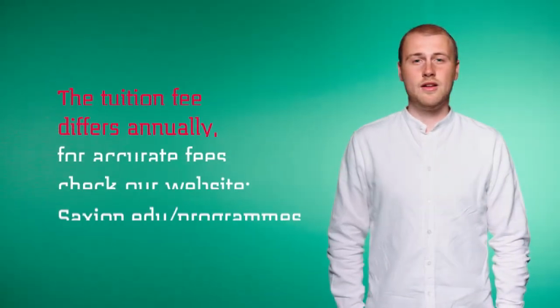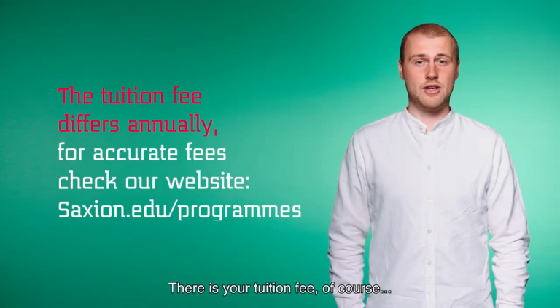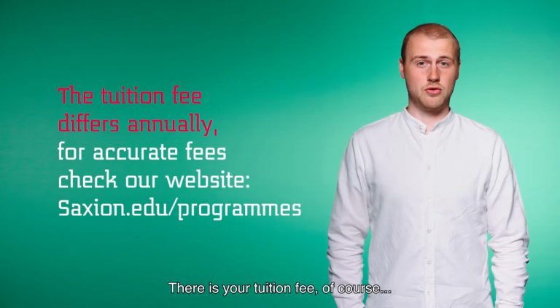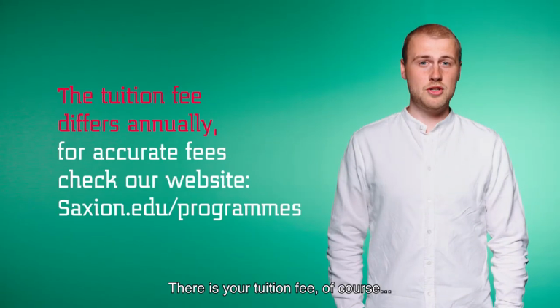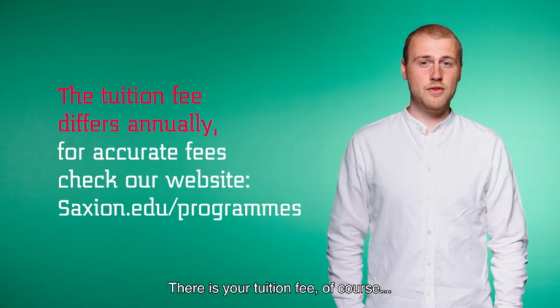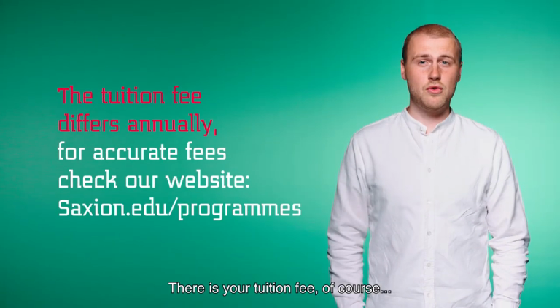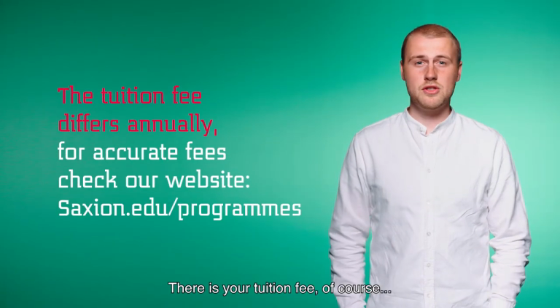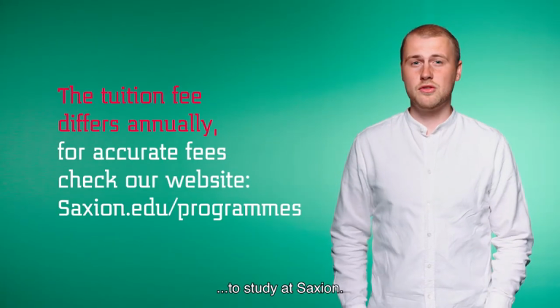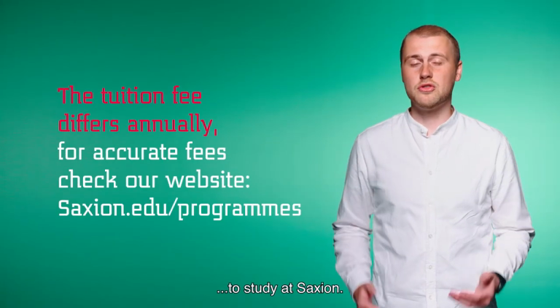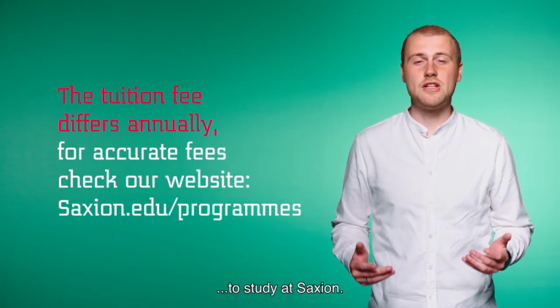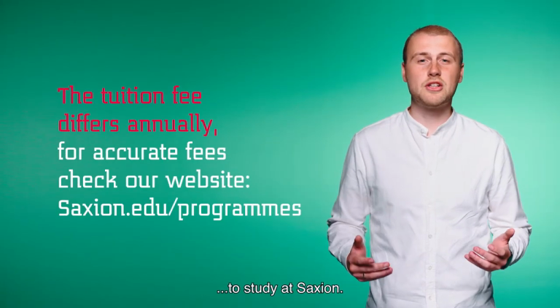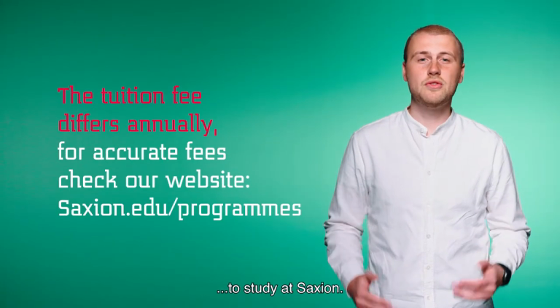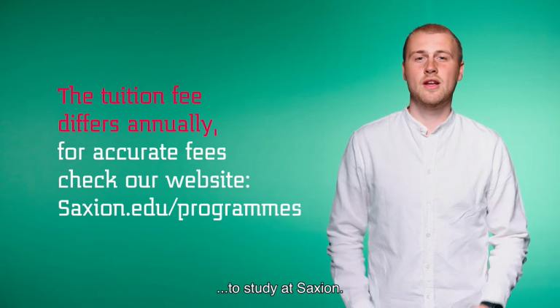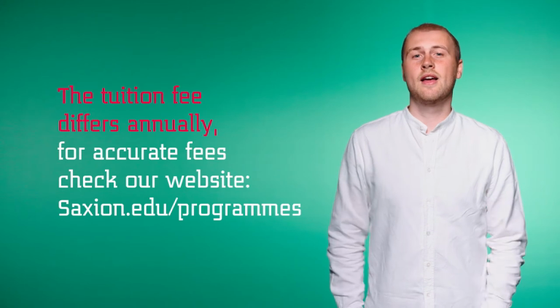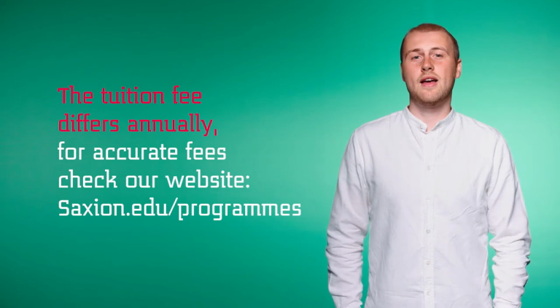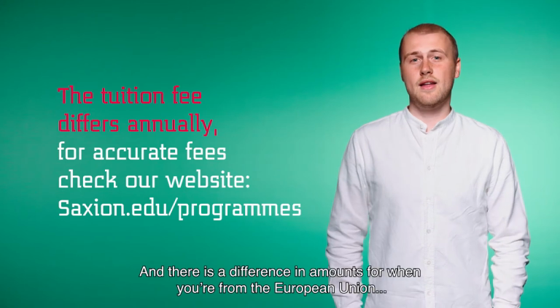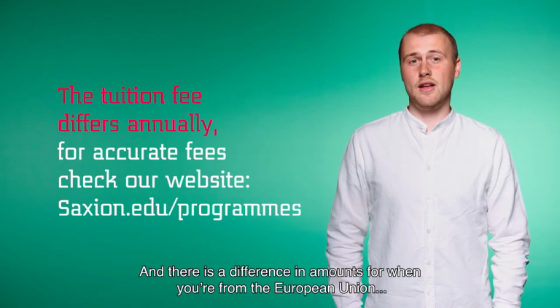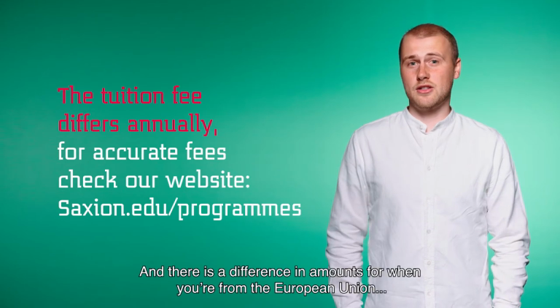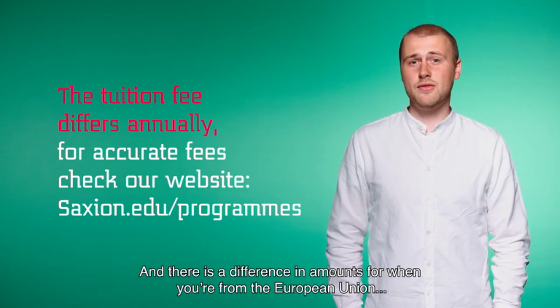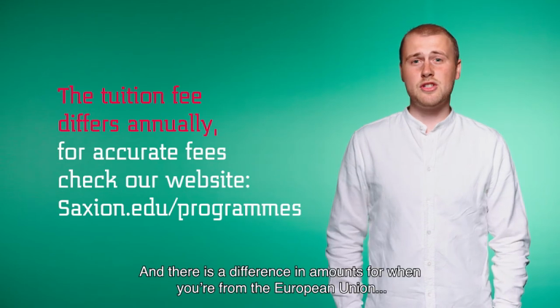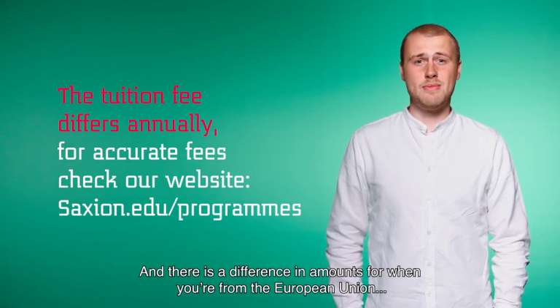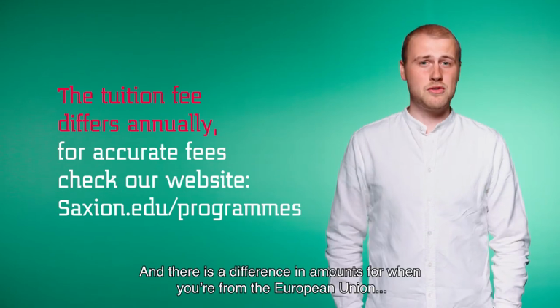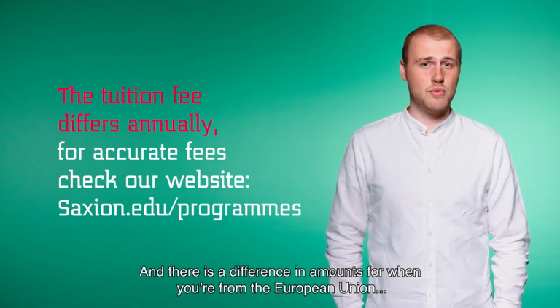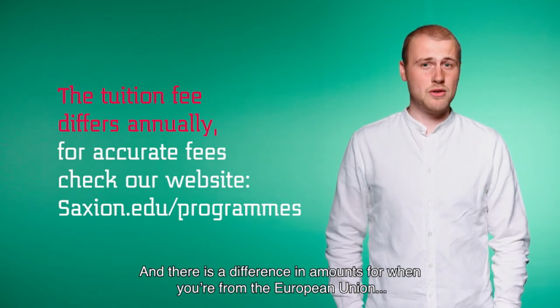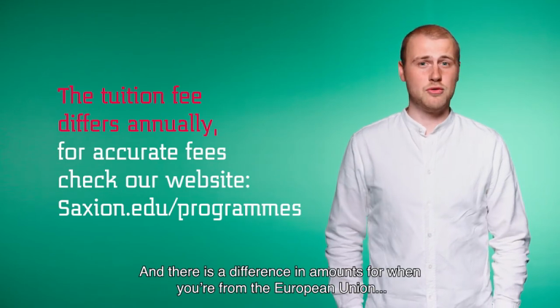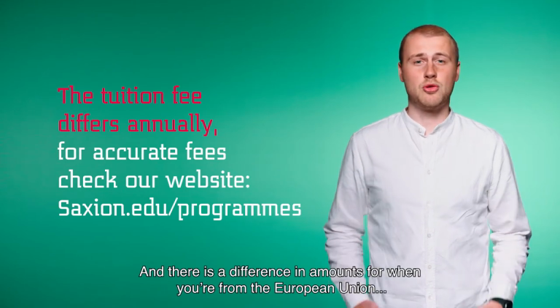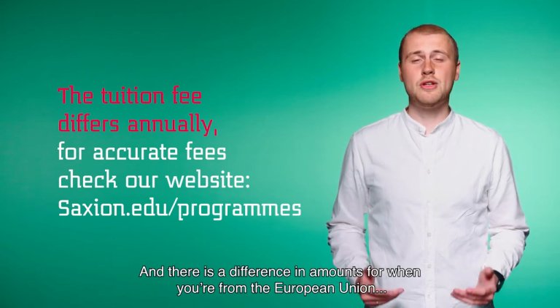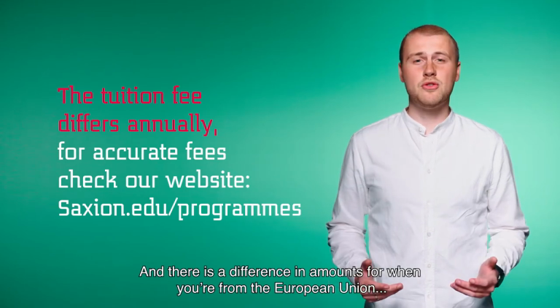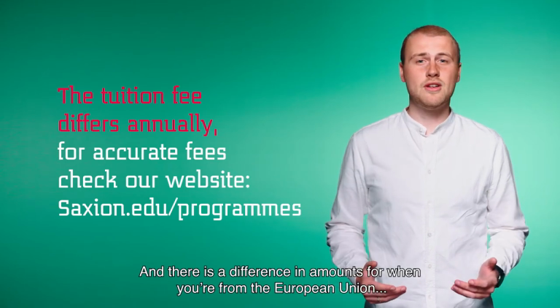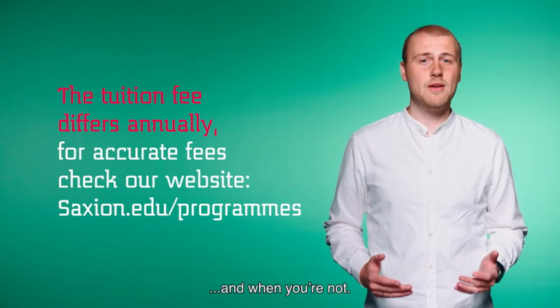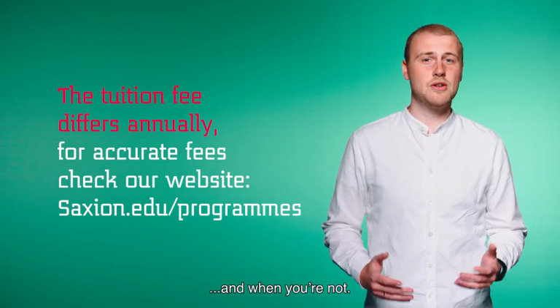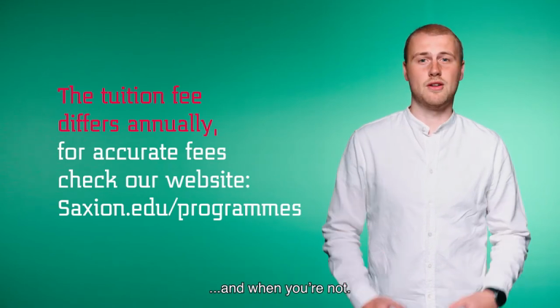There's your tuition fee of course to study at Saakshund, and there's a difference in amounts for when you're from the European Union and when you're not.